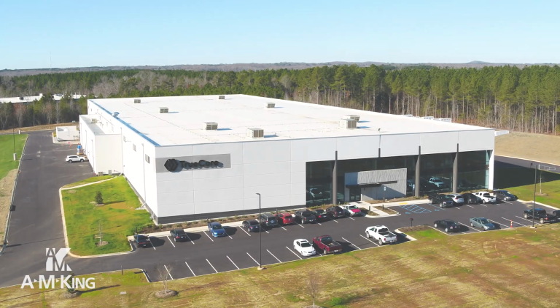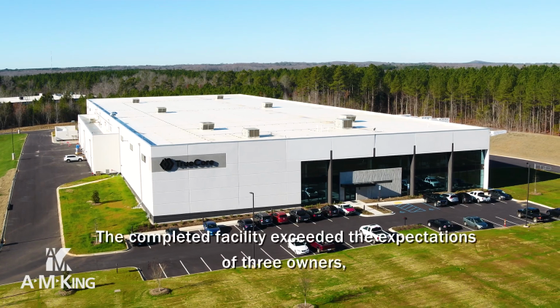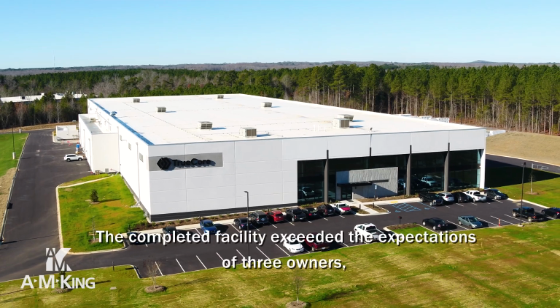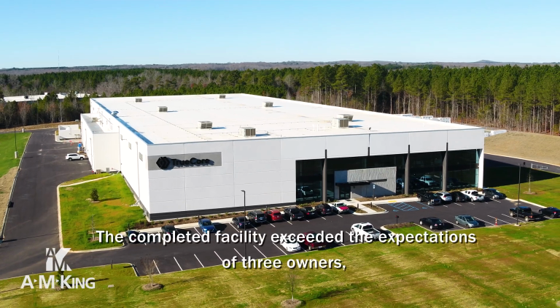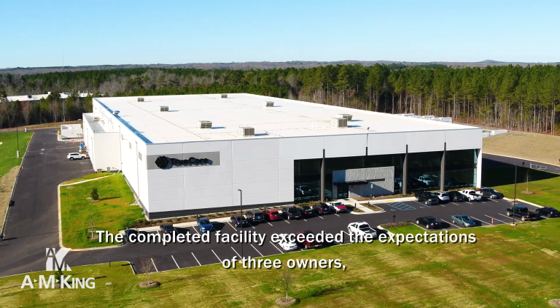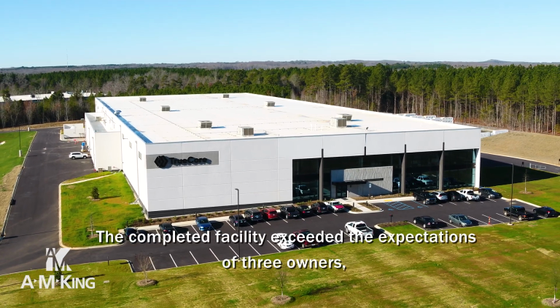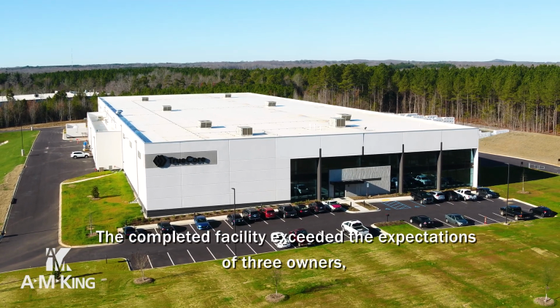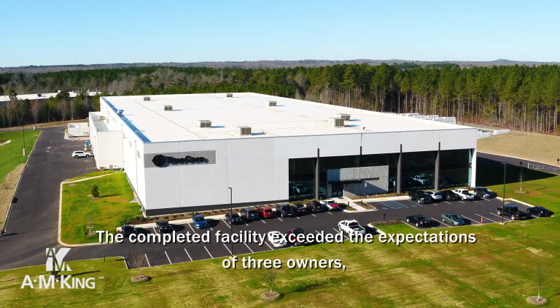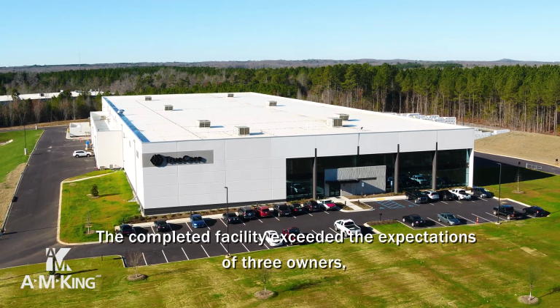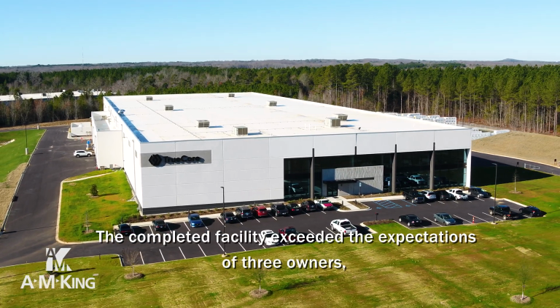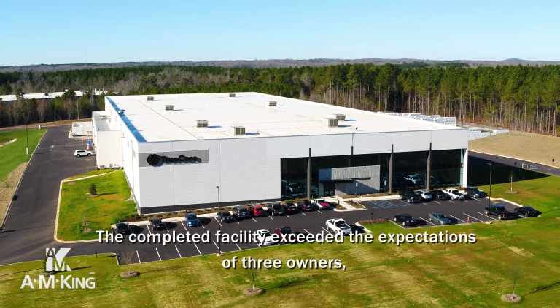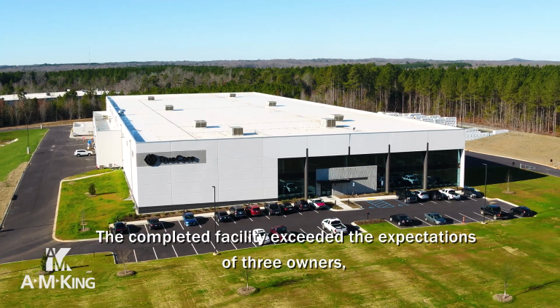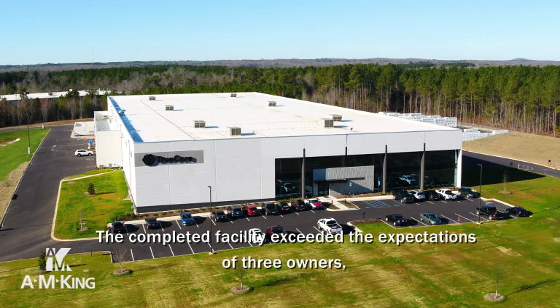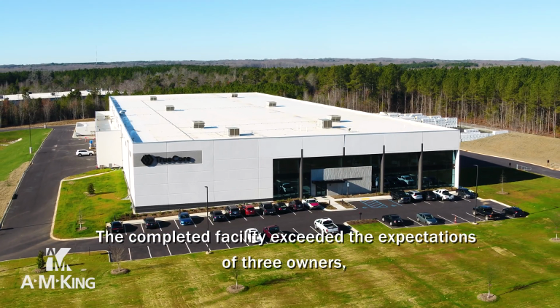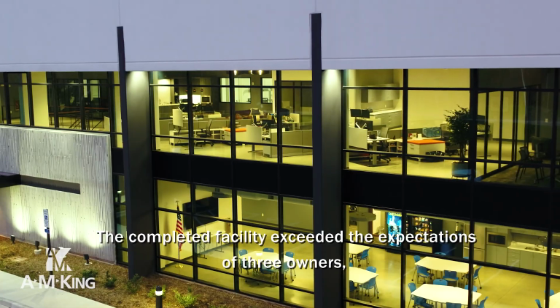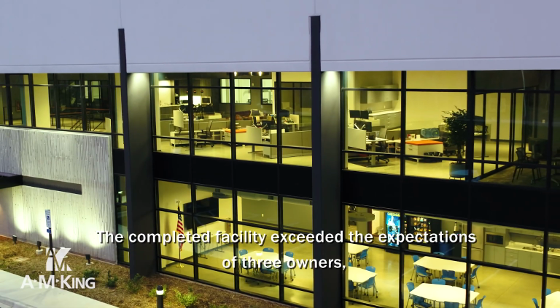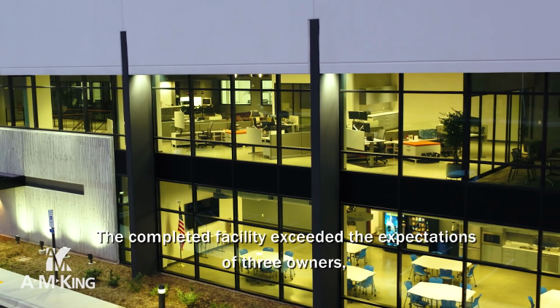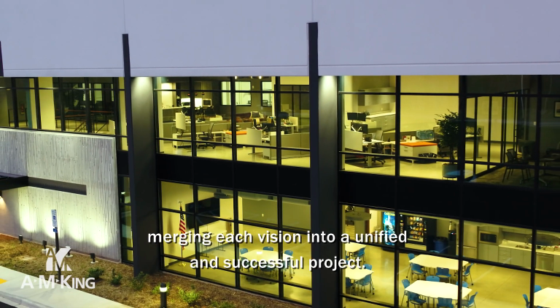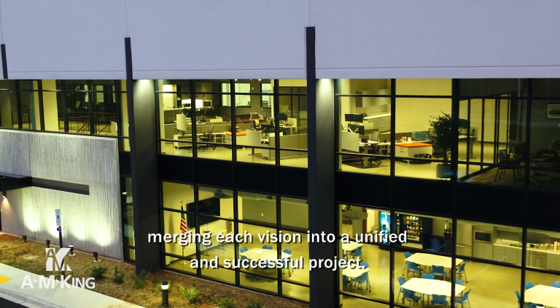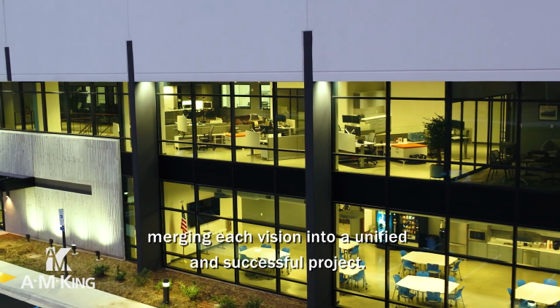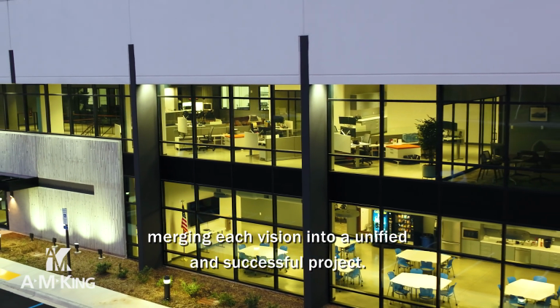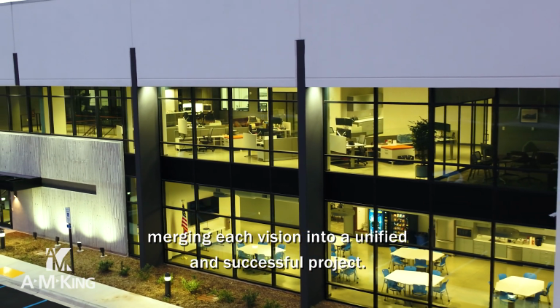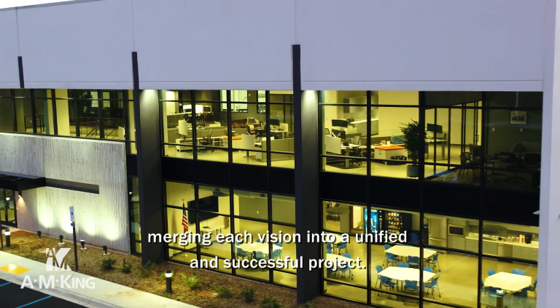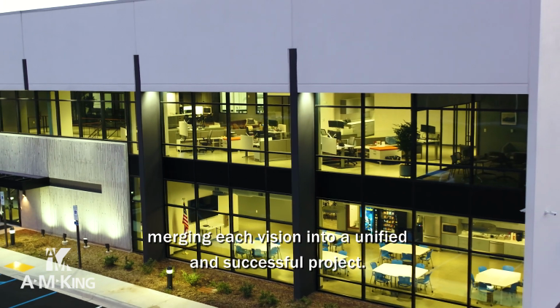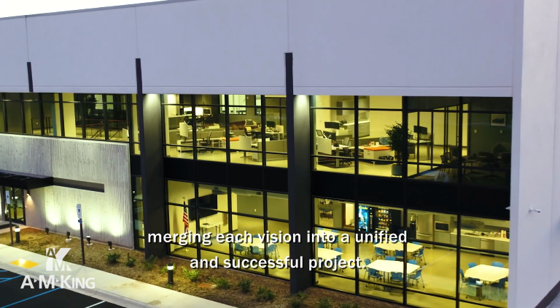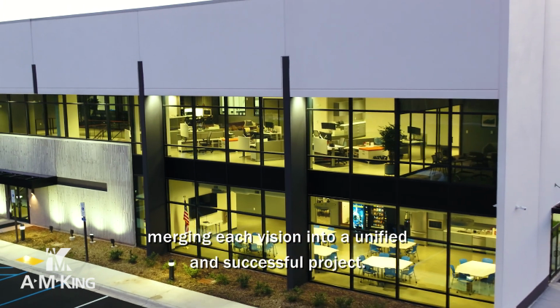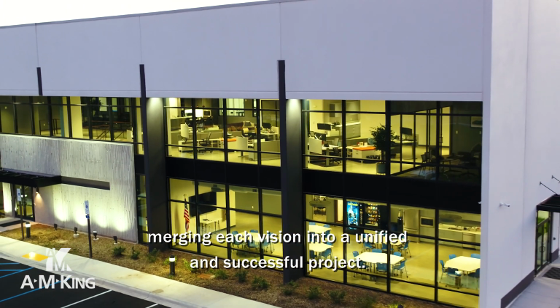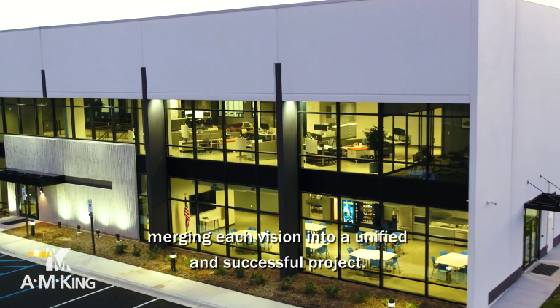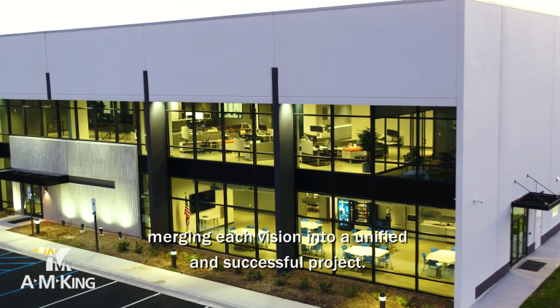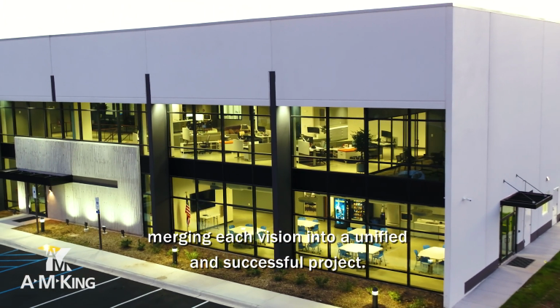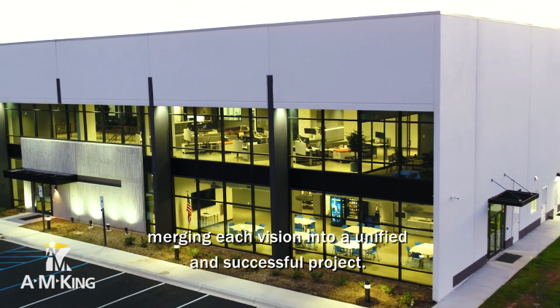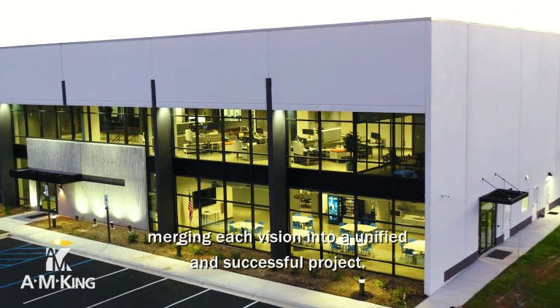The completed facility exceeded the expectations of the owners, merging each vision into a unified and successful project.